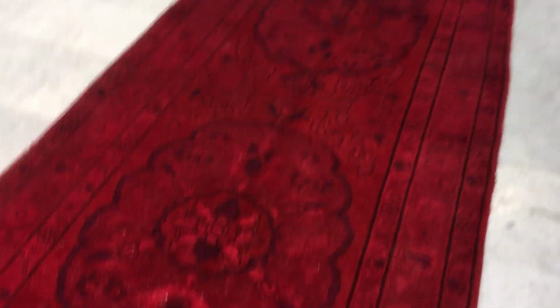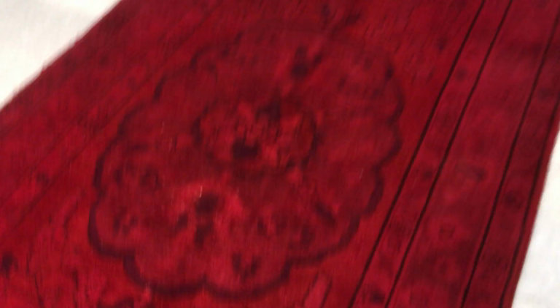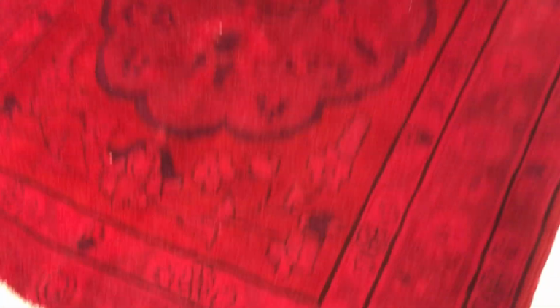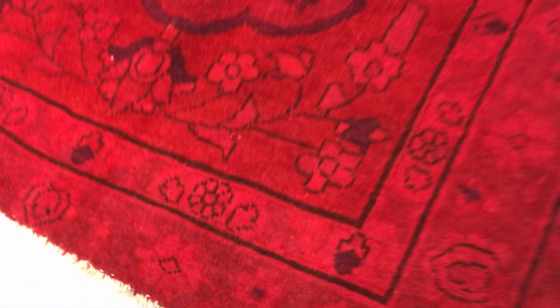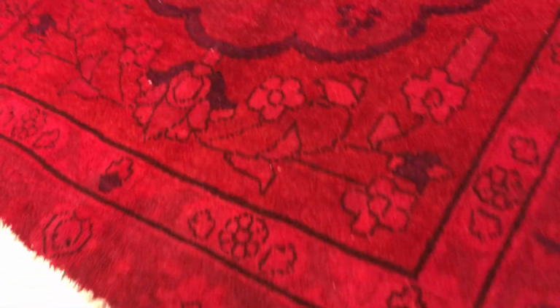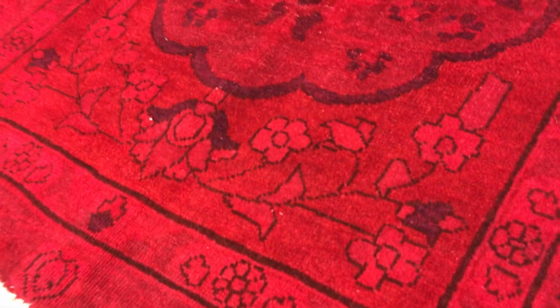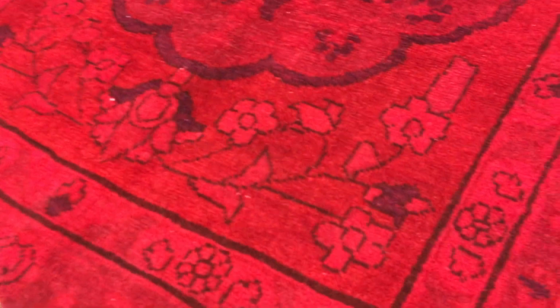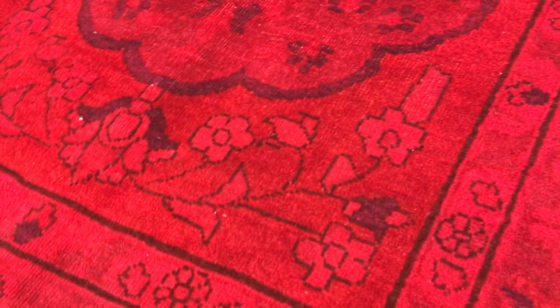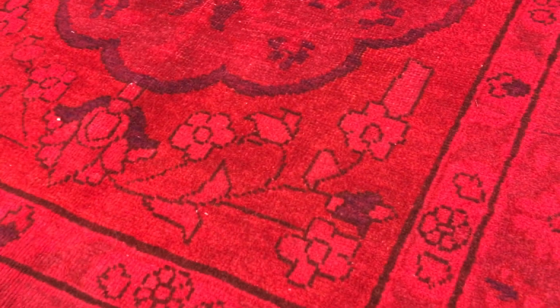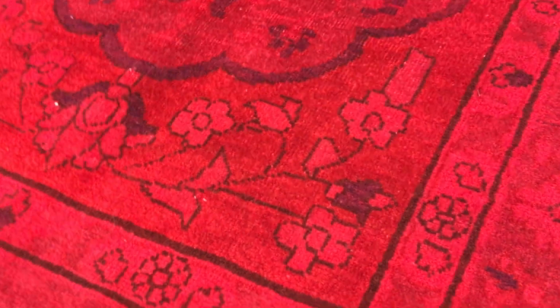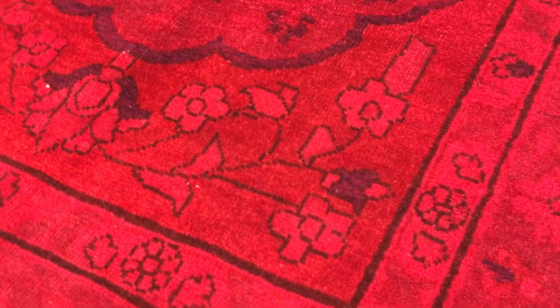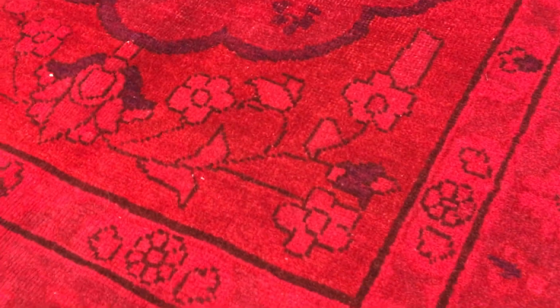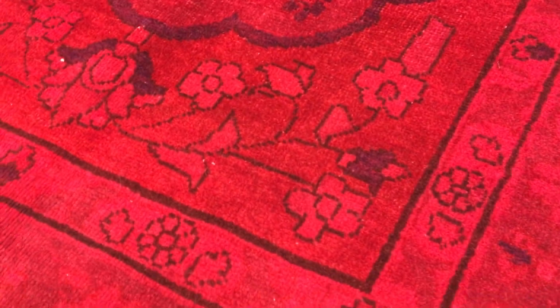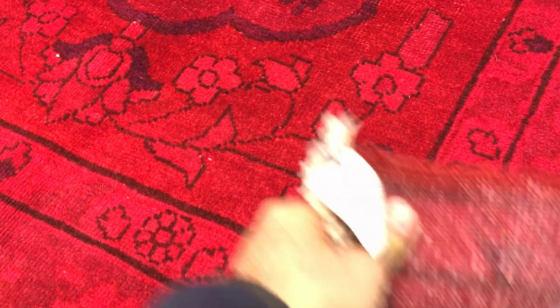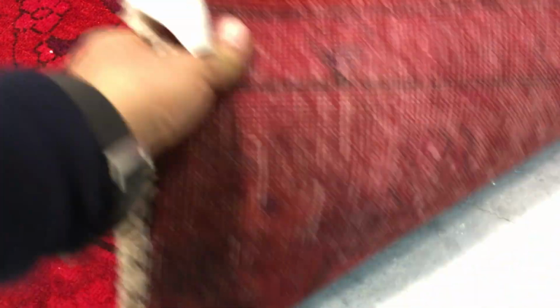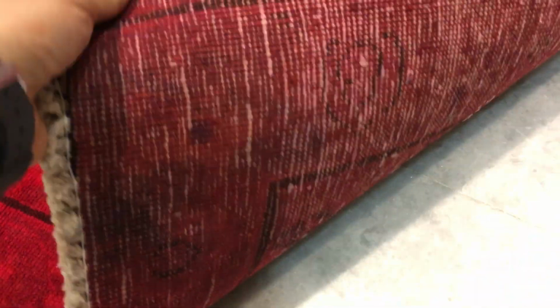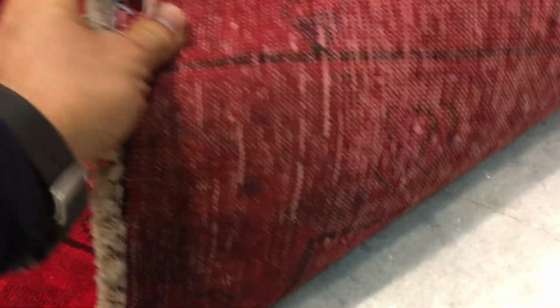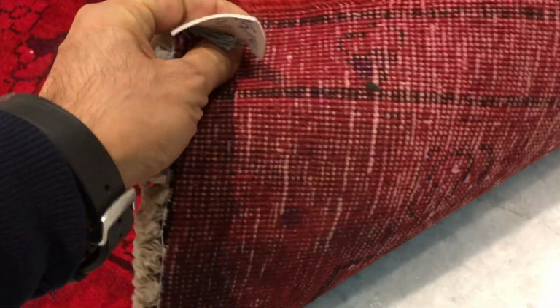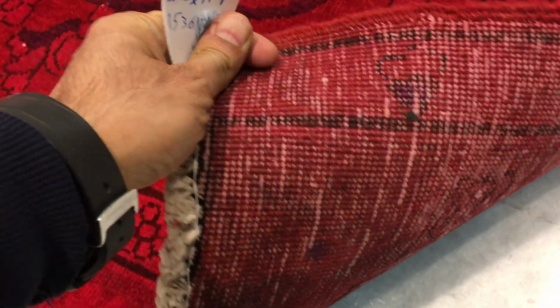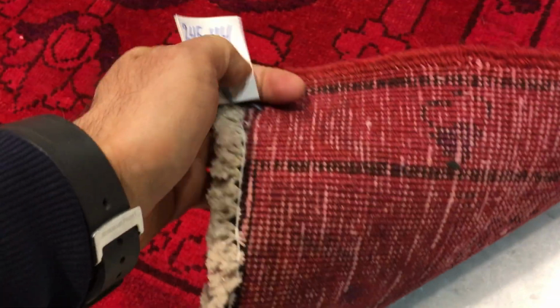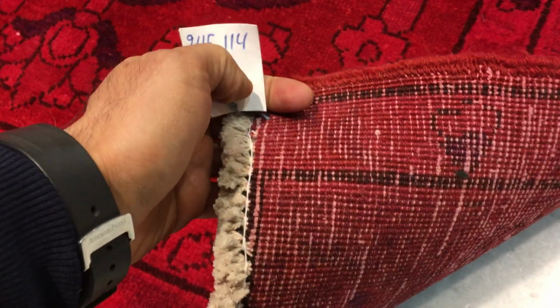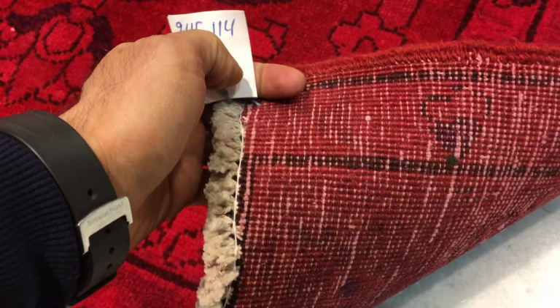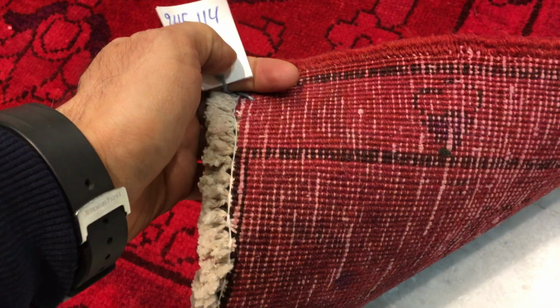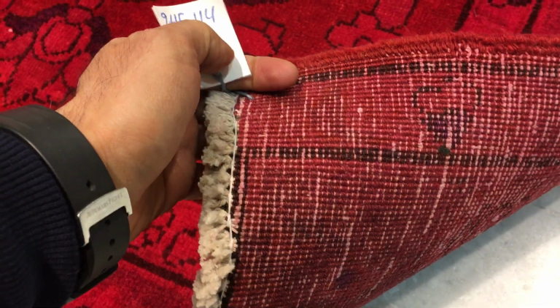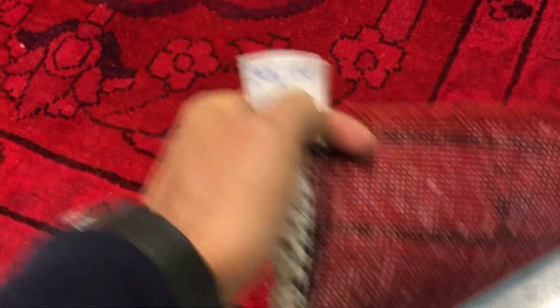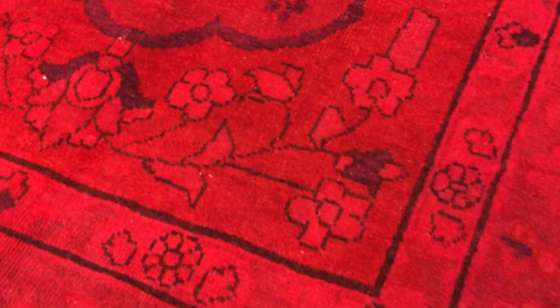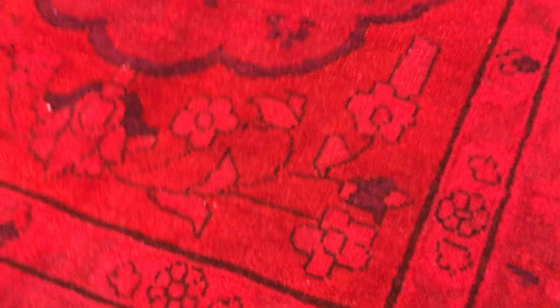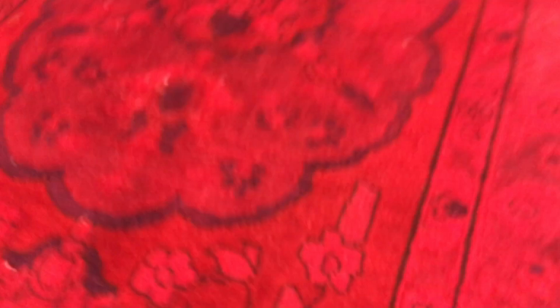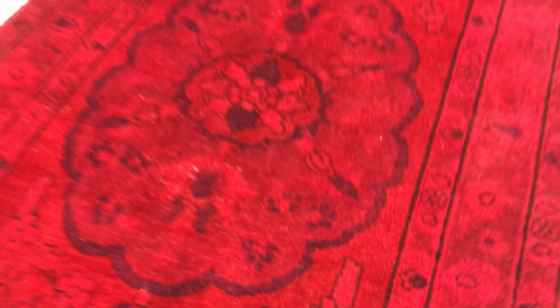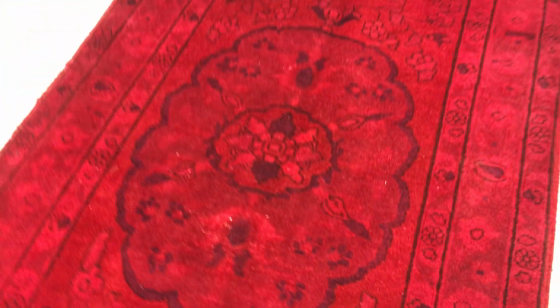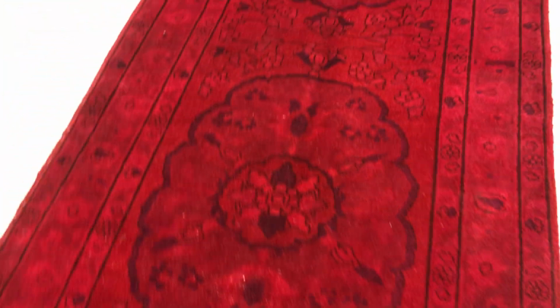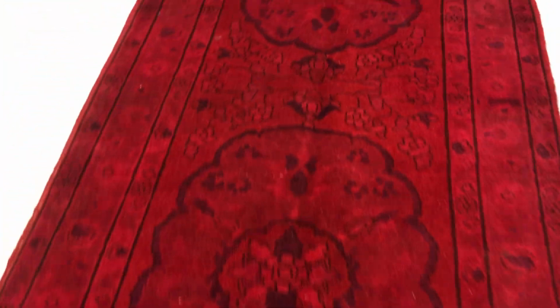The carpet is soft to touch with a lot of wool on the carpet even though it's been shaven. On the back you can see the very high quality Persian handmade knots.